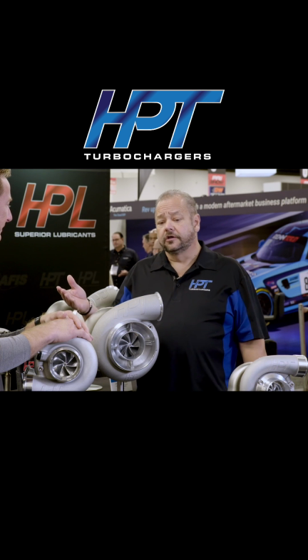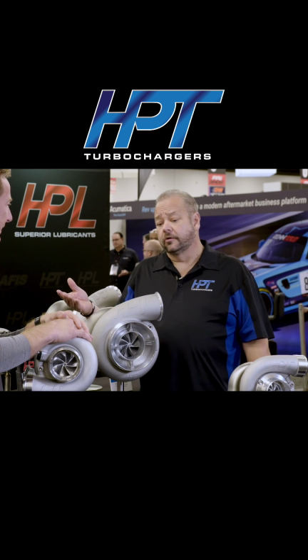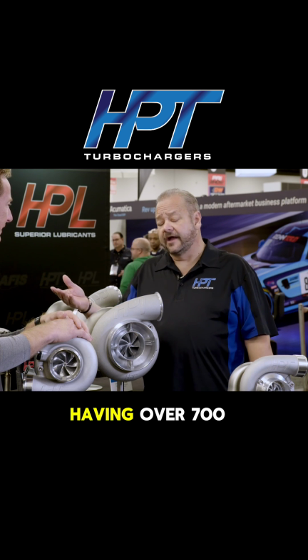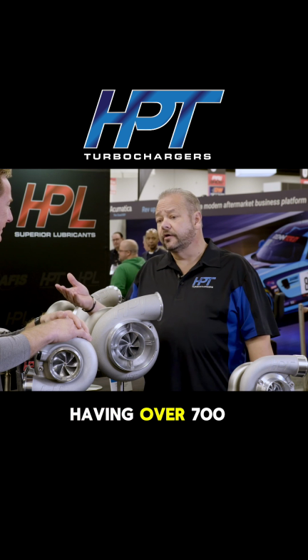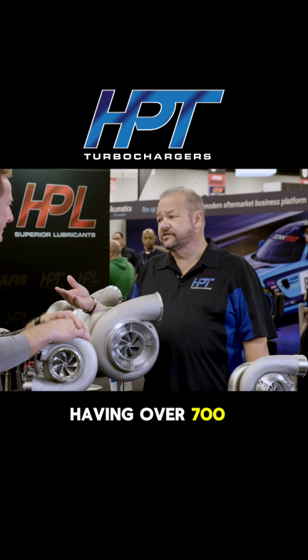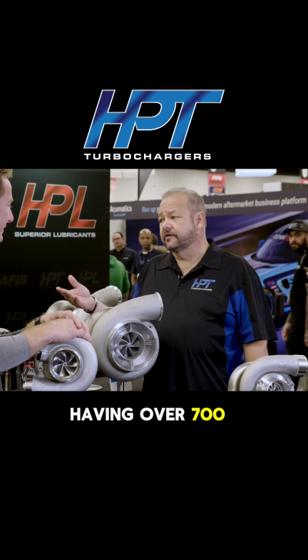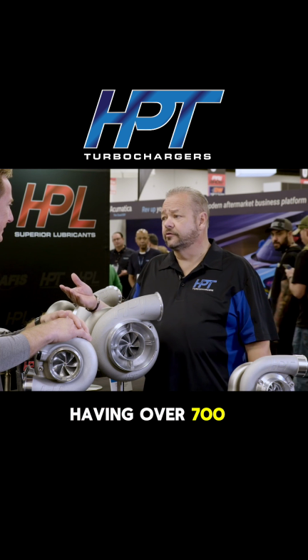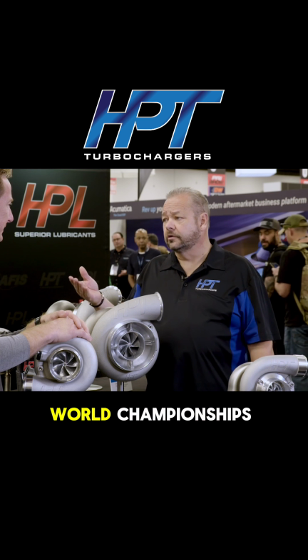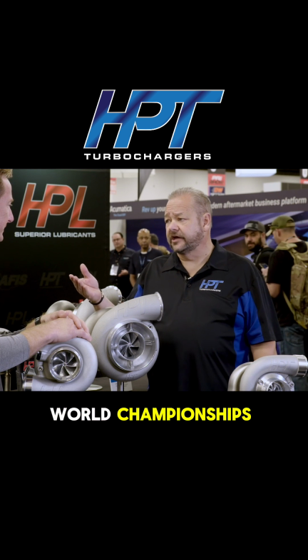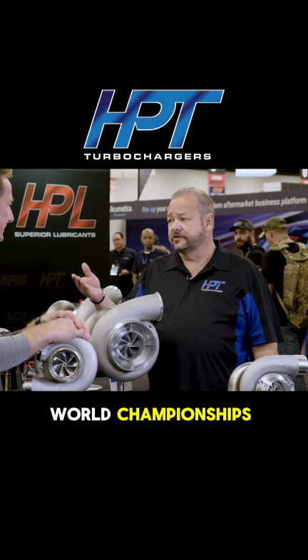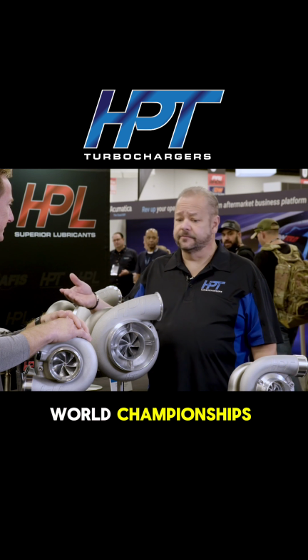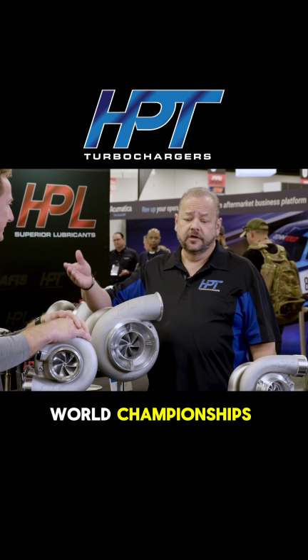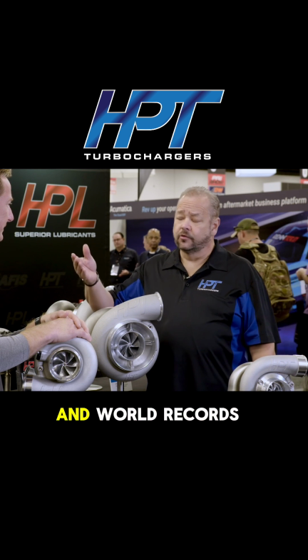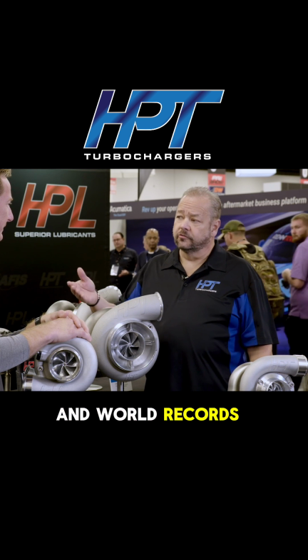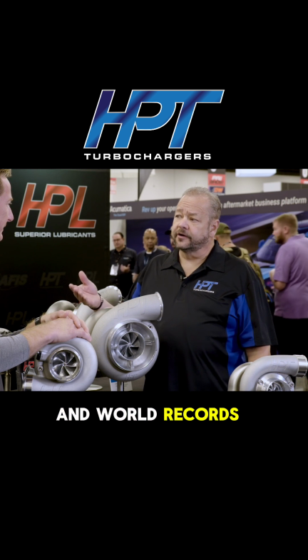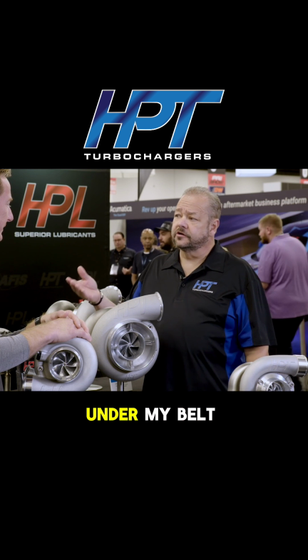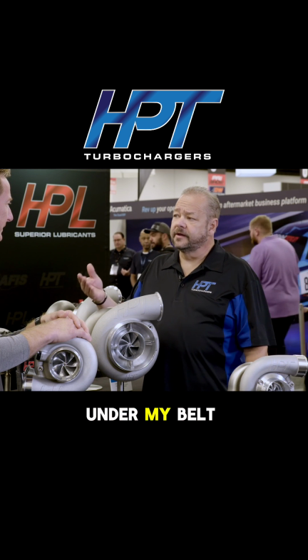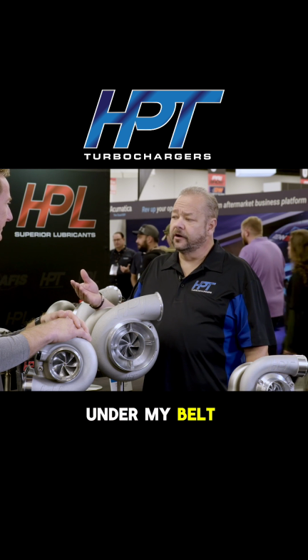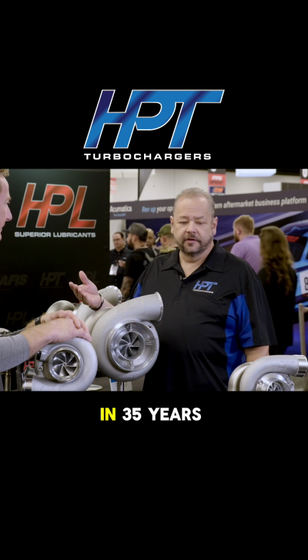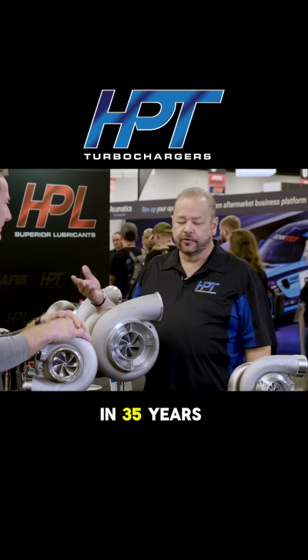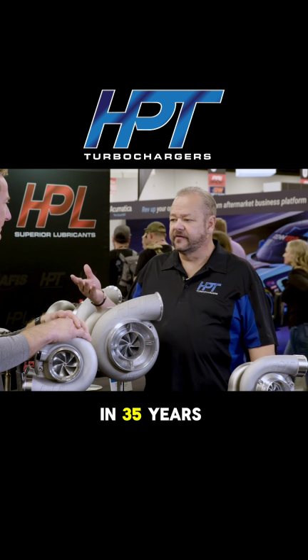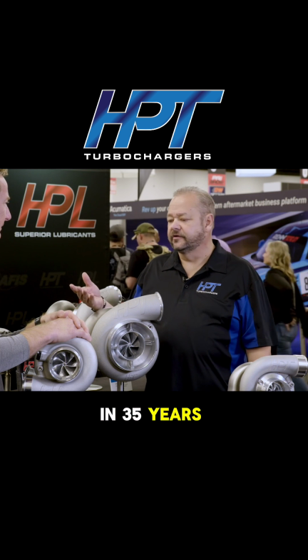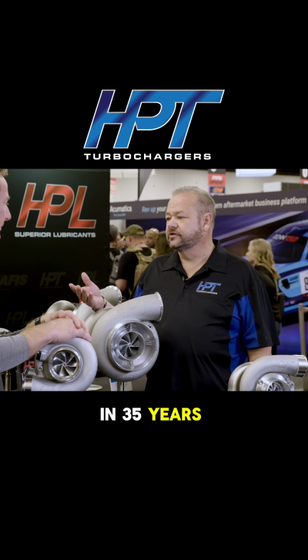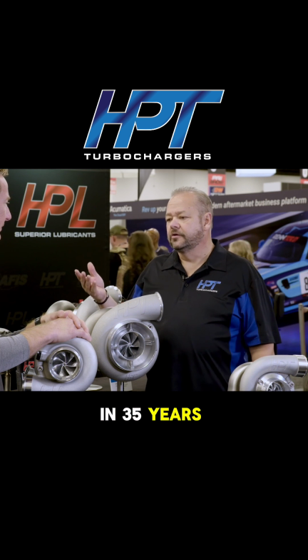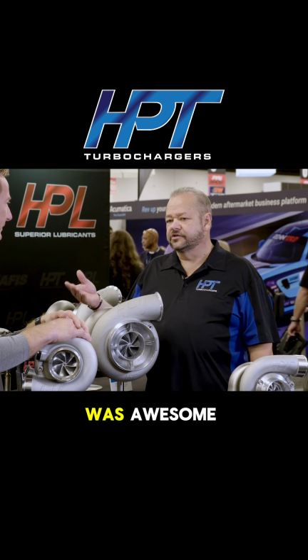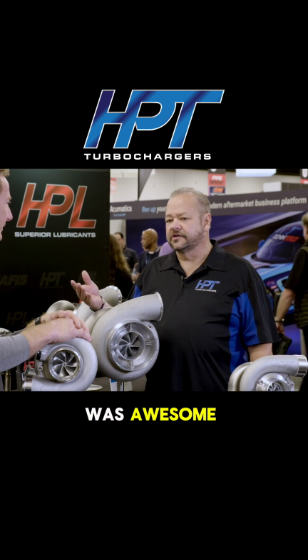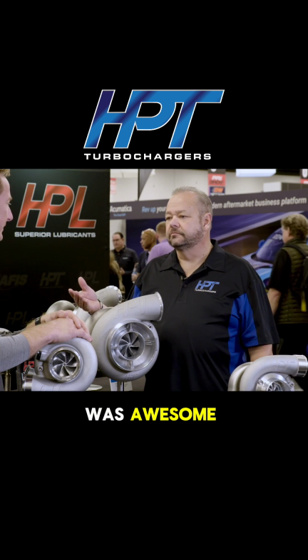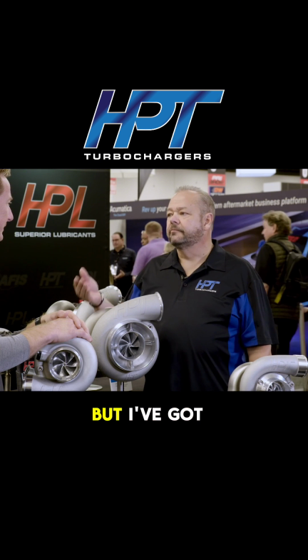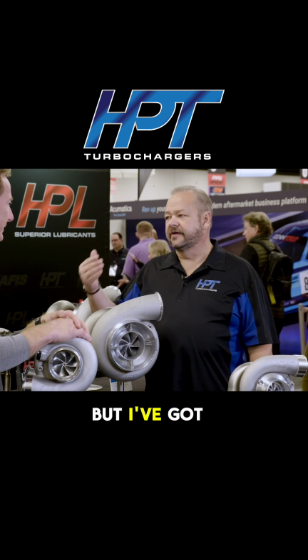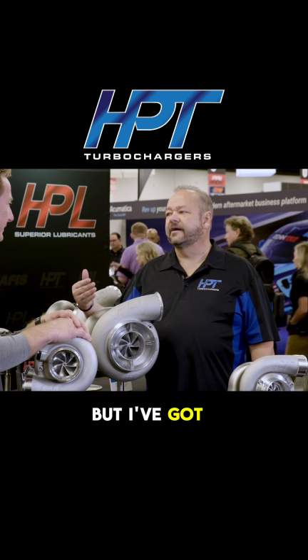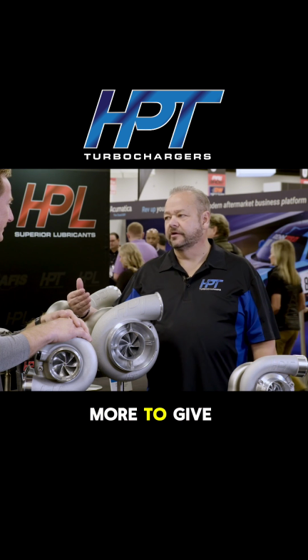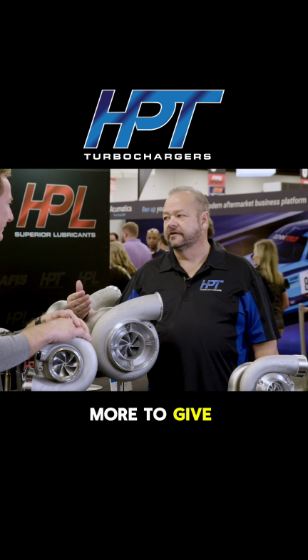Having over 700 world championships and world records under my belt in 35 years was awesome, but I've got more to give.